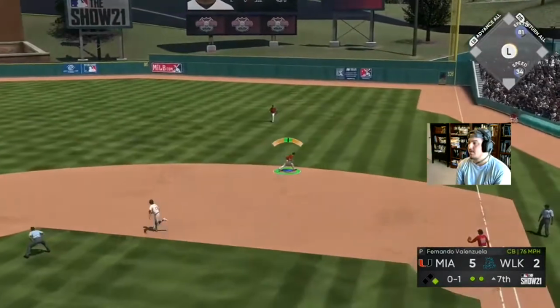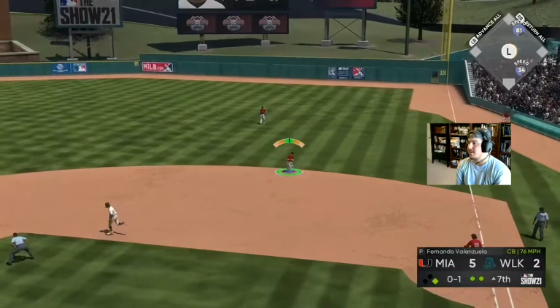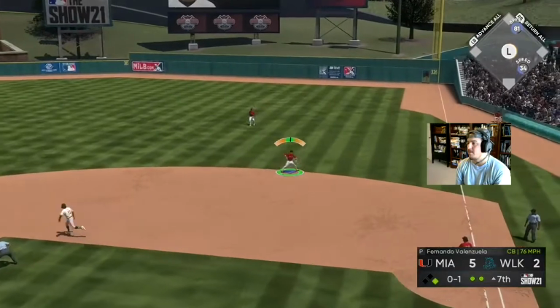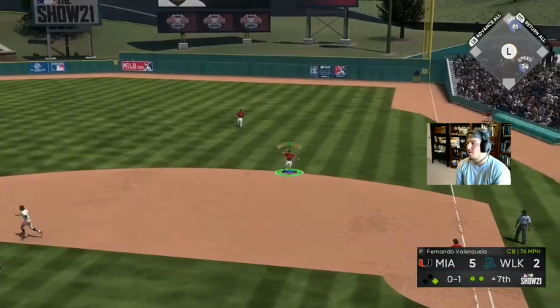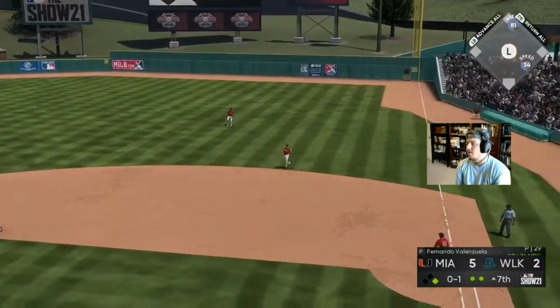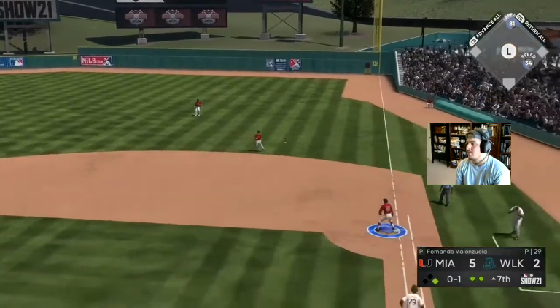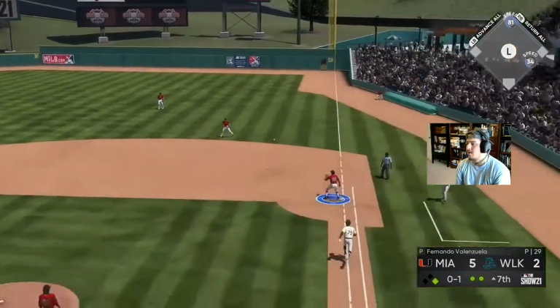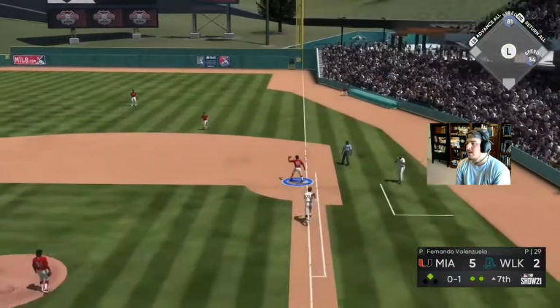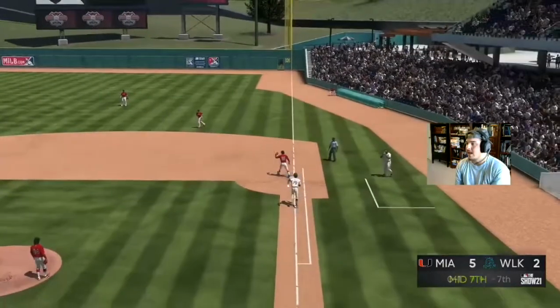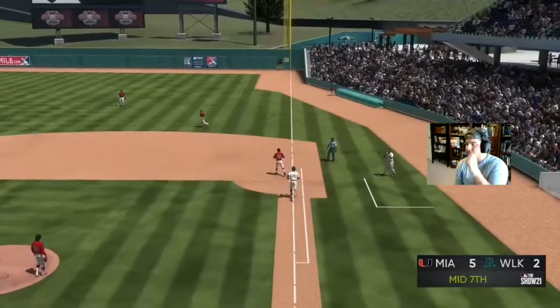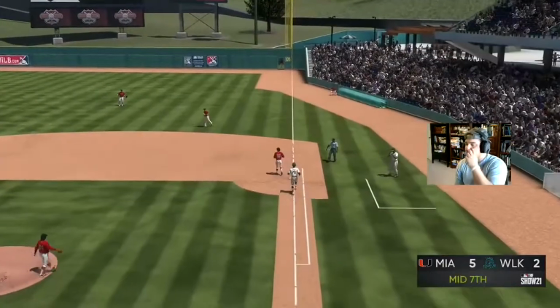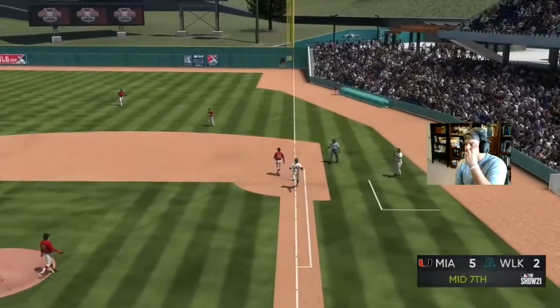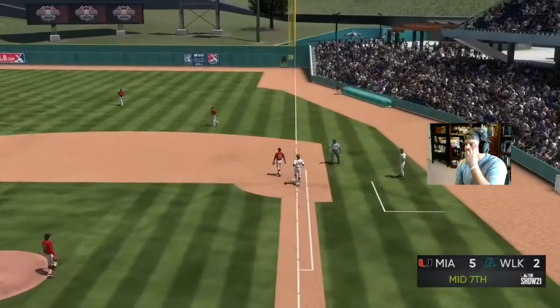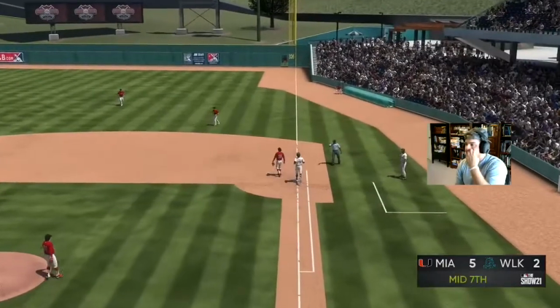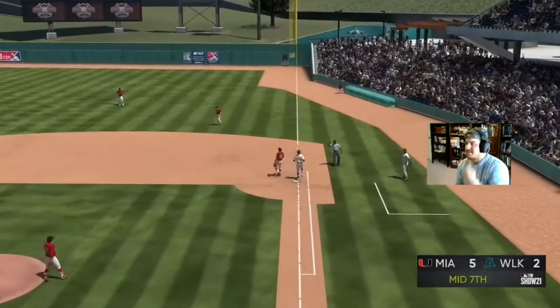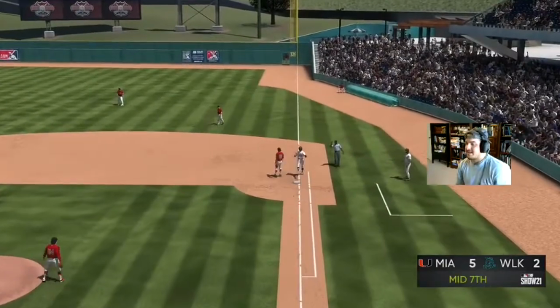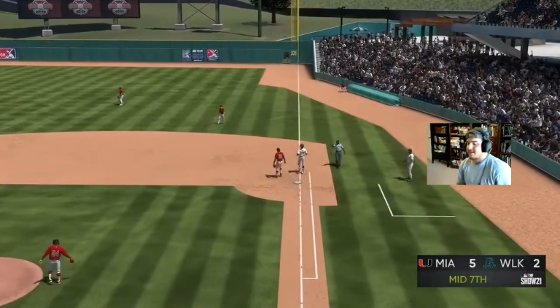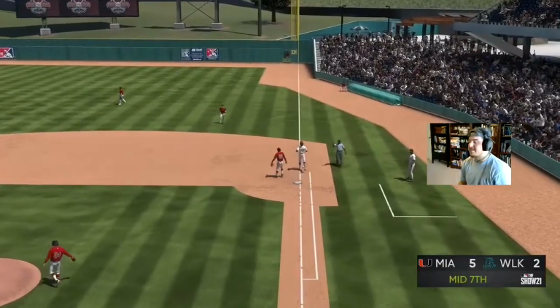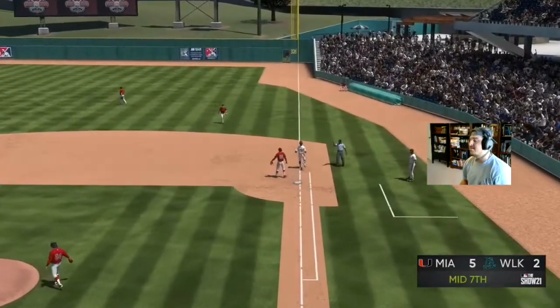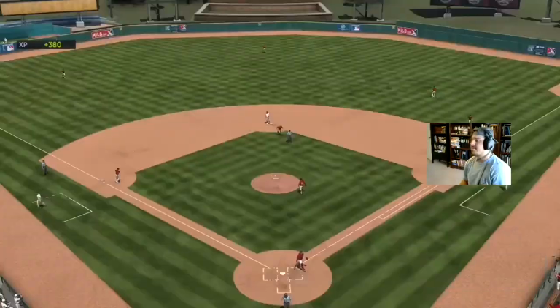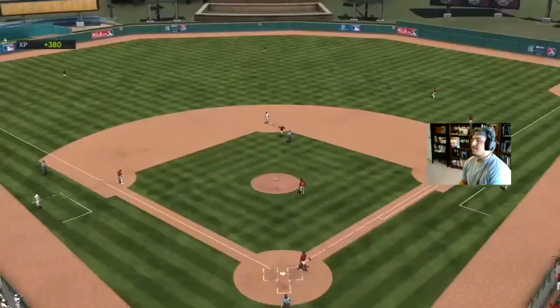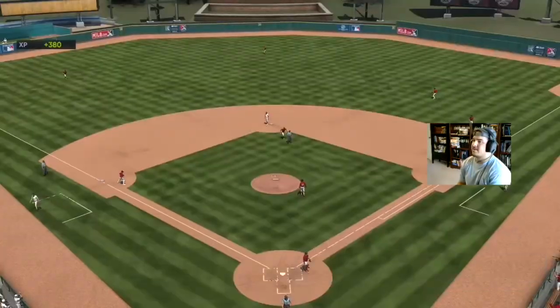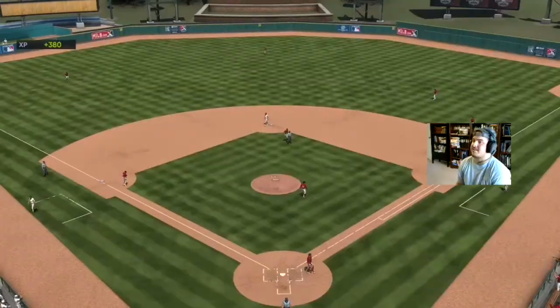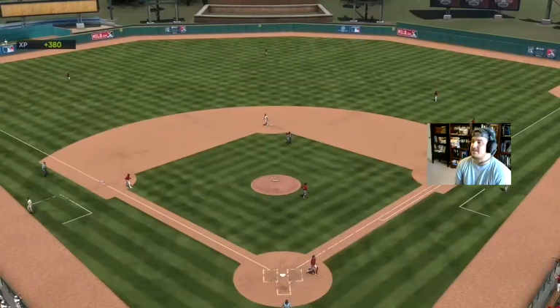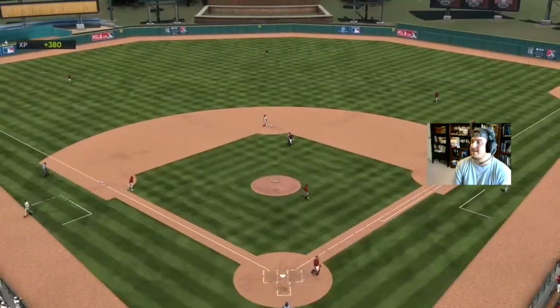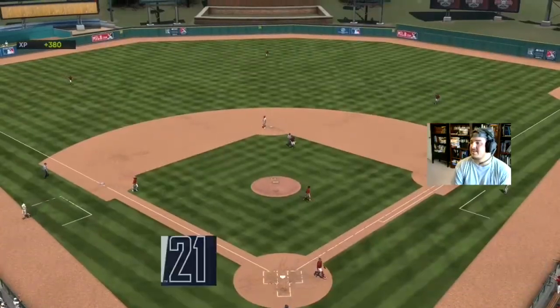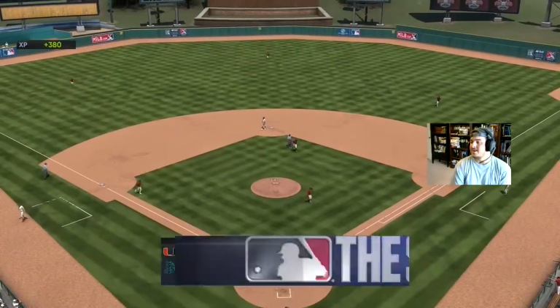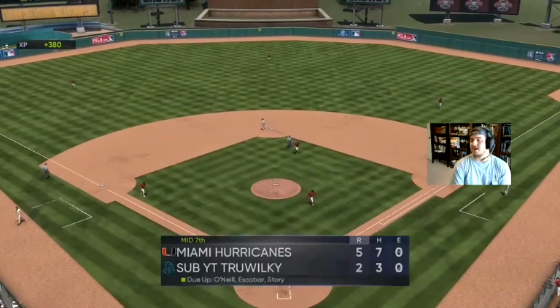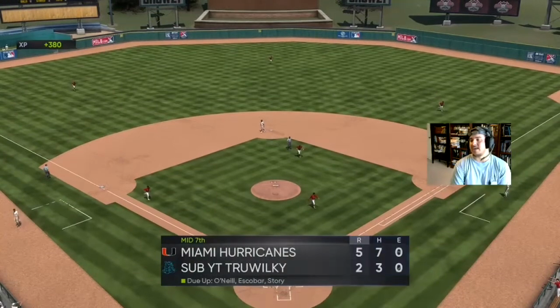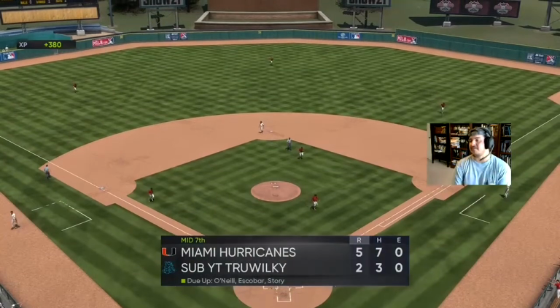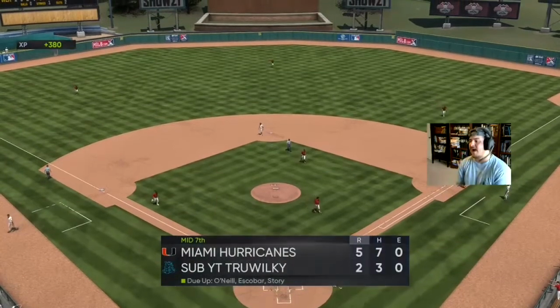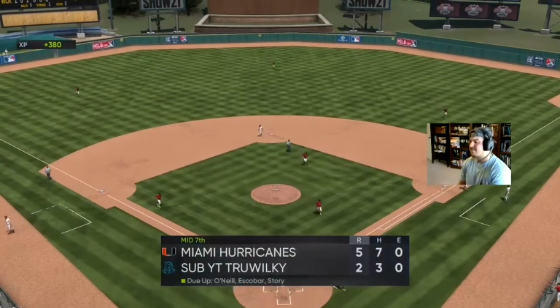Edmund — you better go get that ball. Edmund is so good at second base.